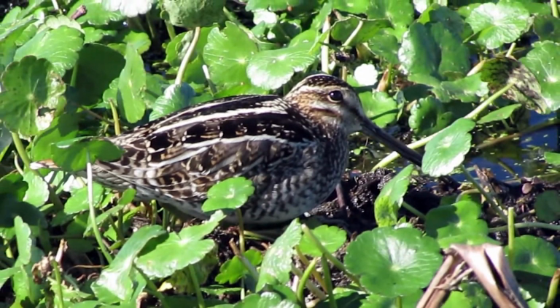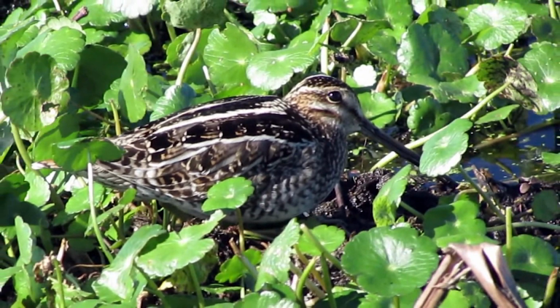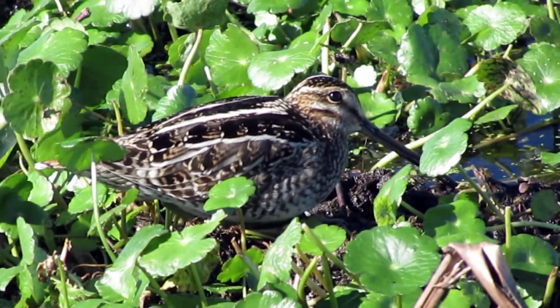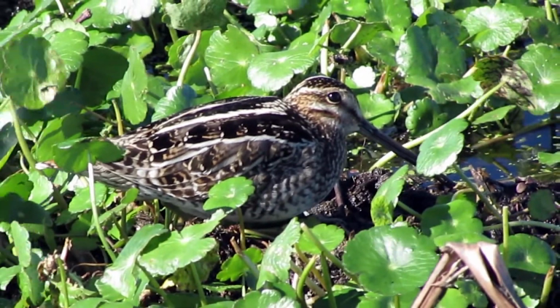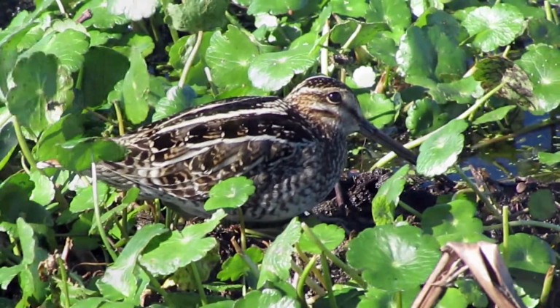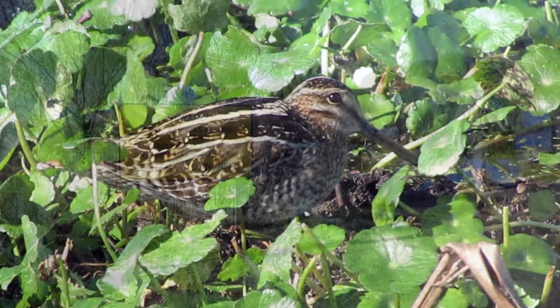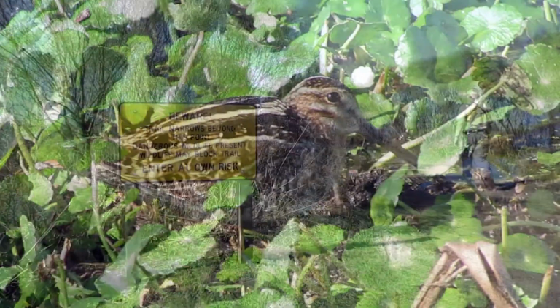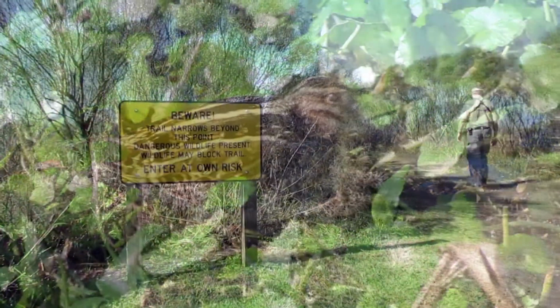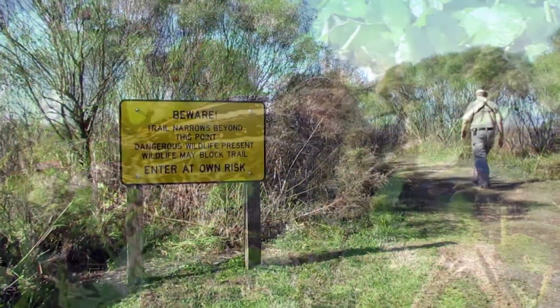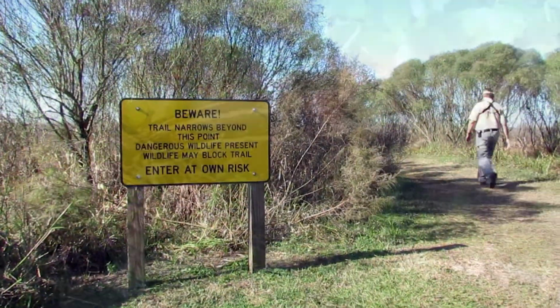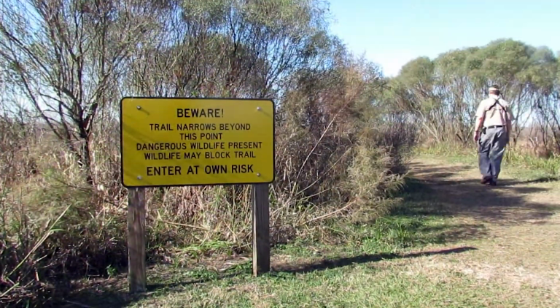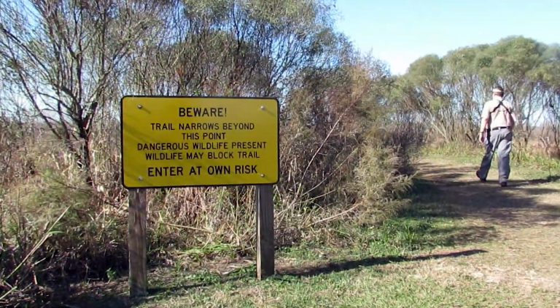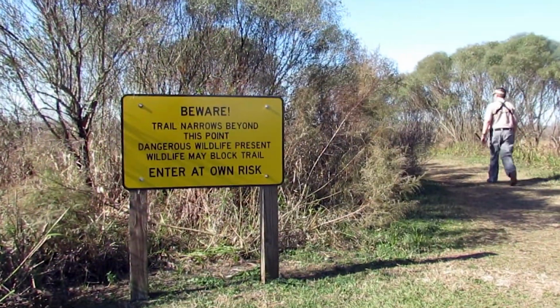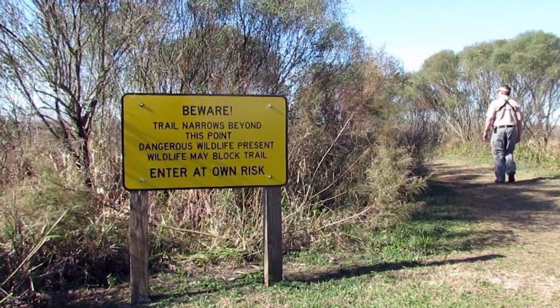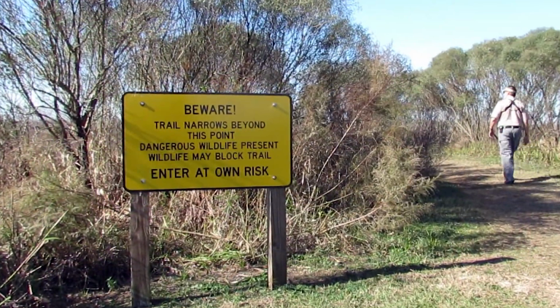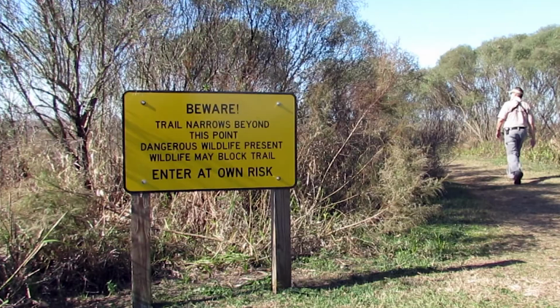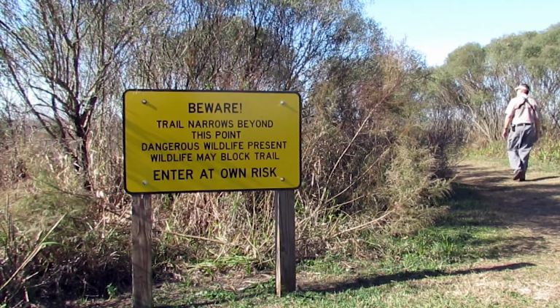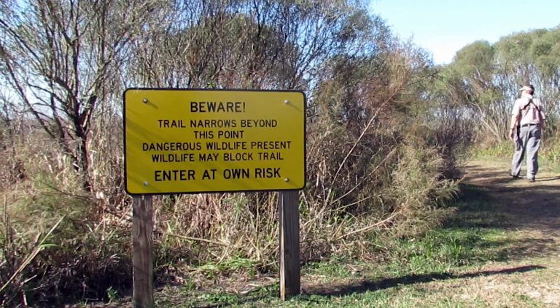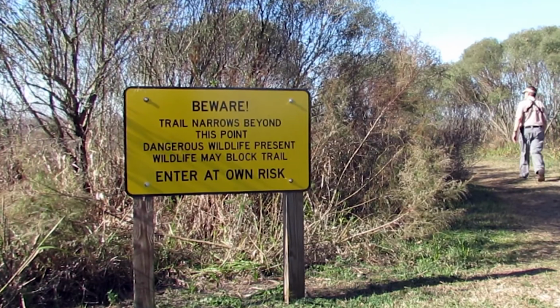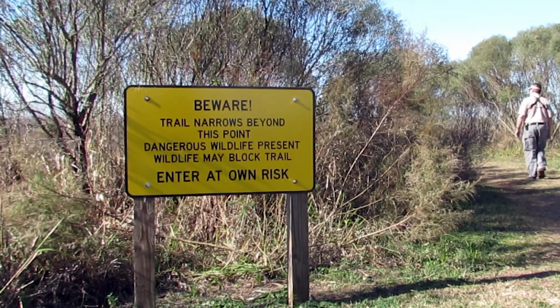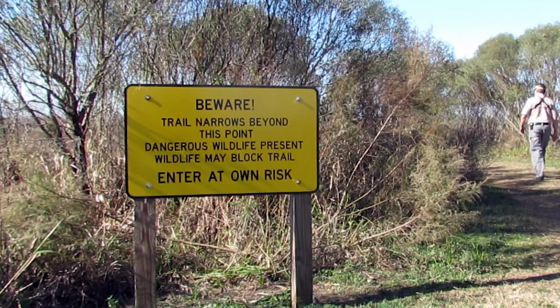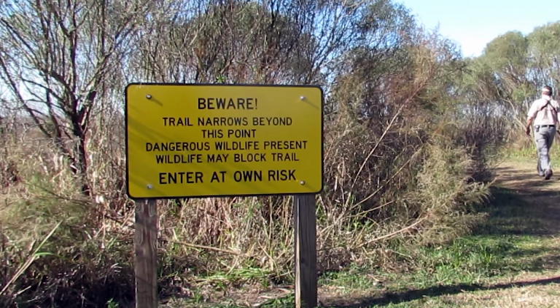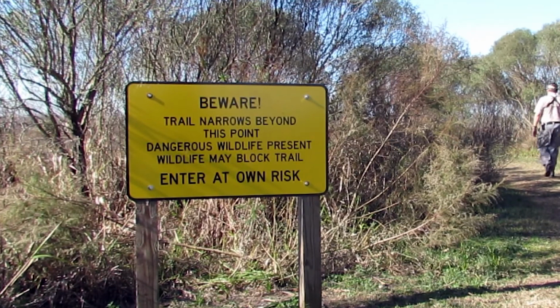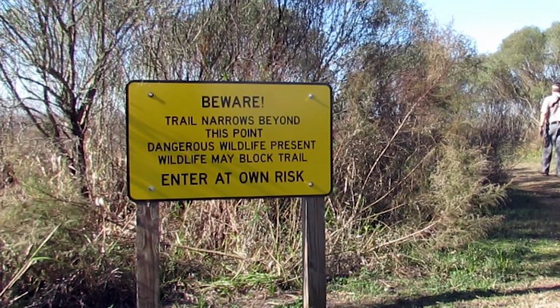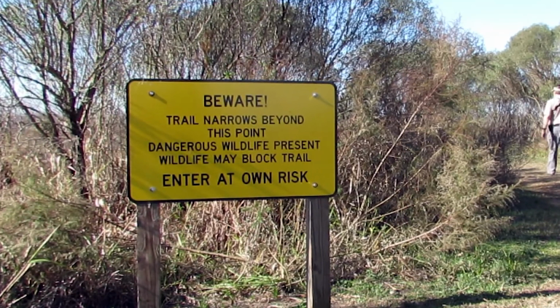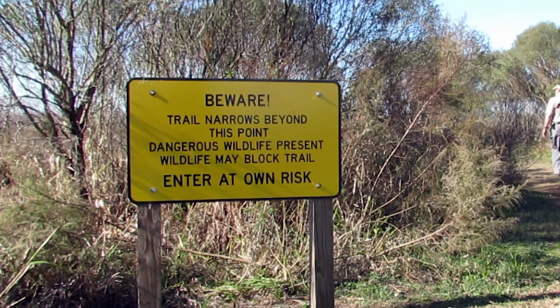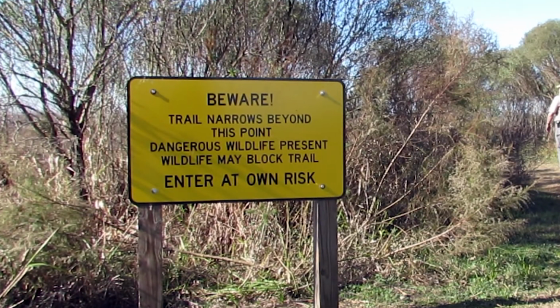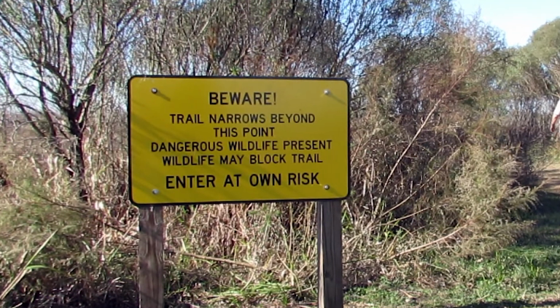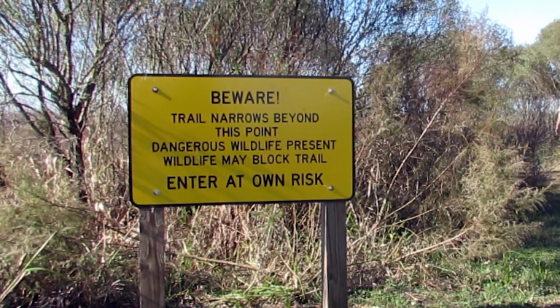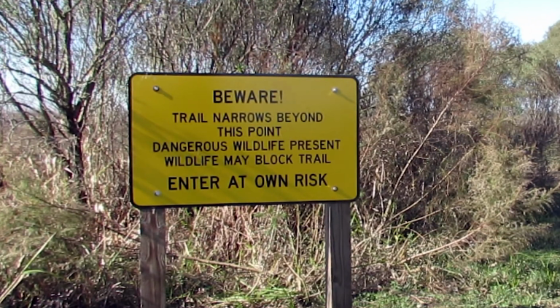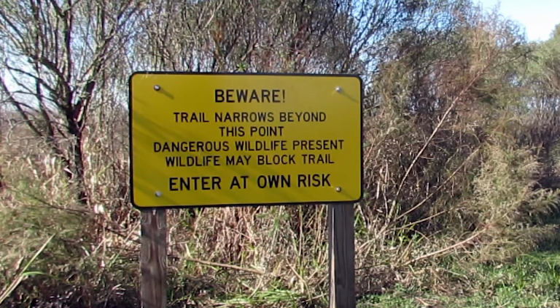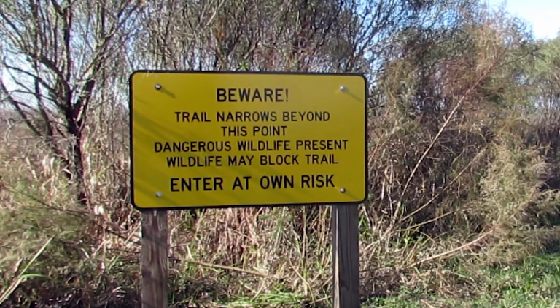The trail narrows, and yet another sign warns visitors to be prepared to share the trail with any wildlife.